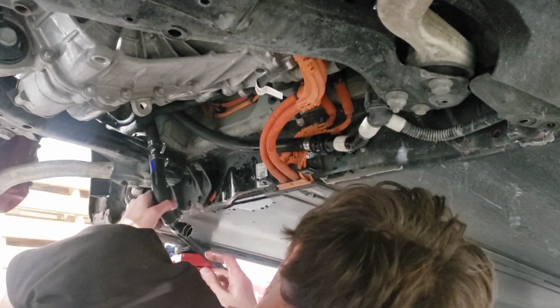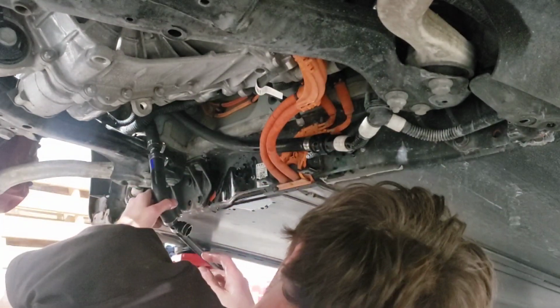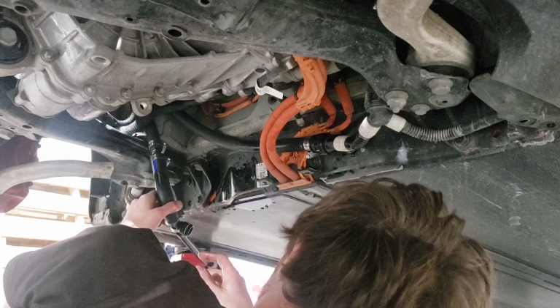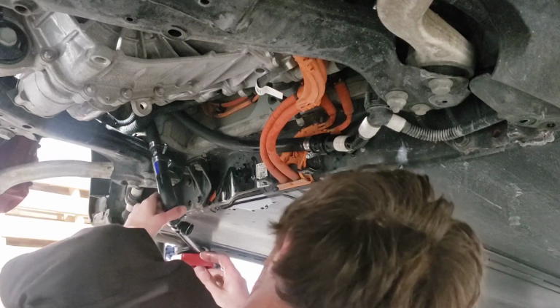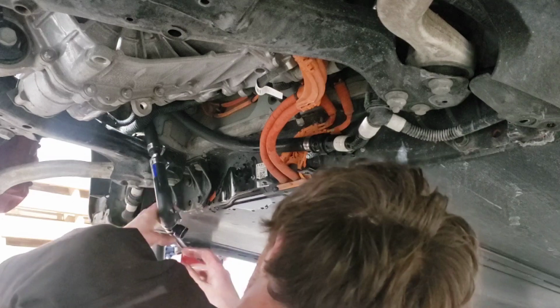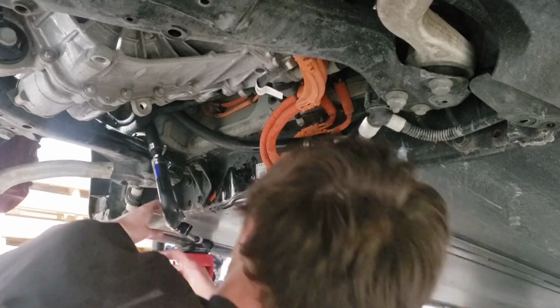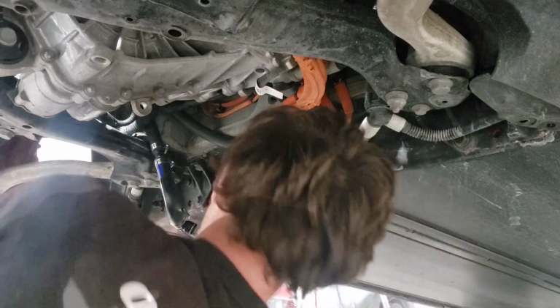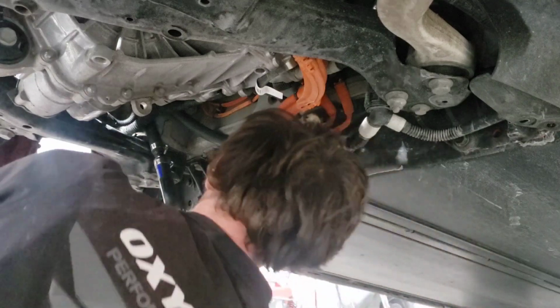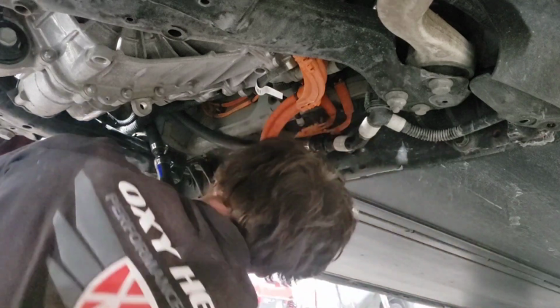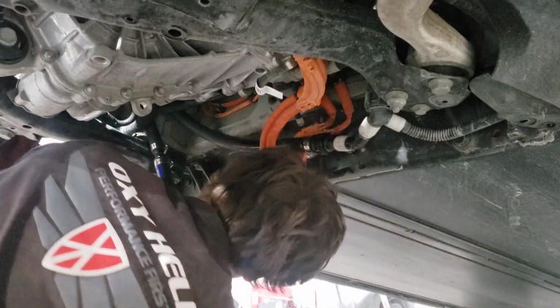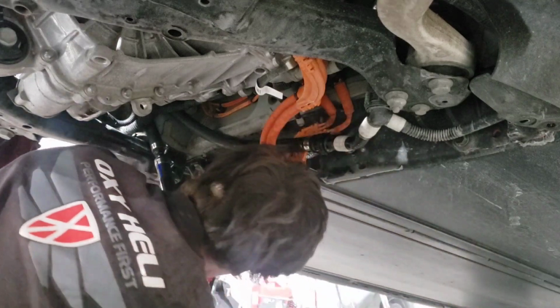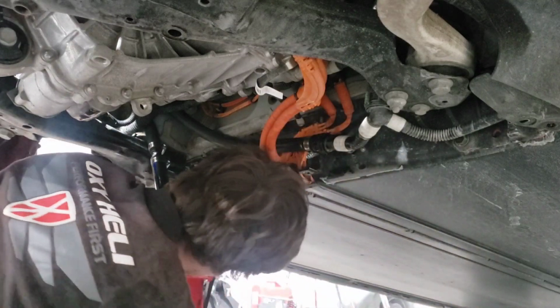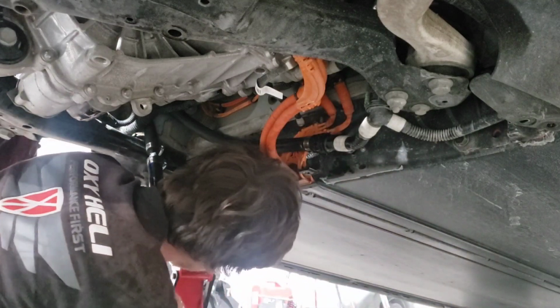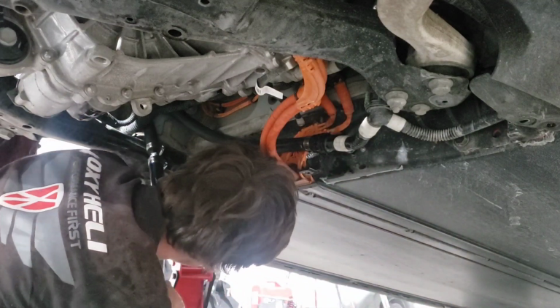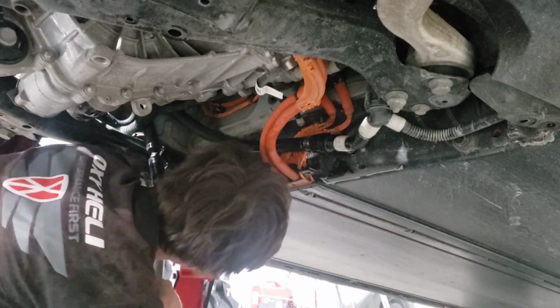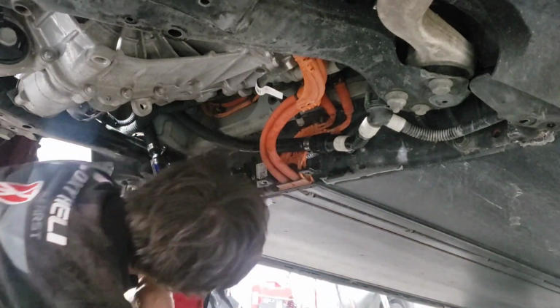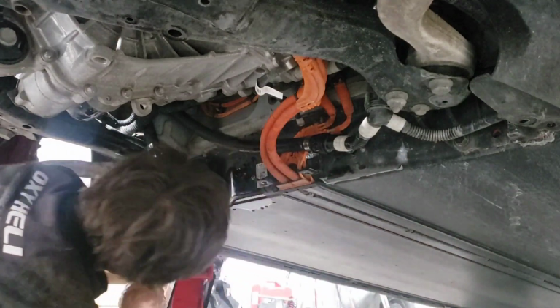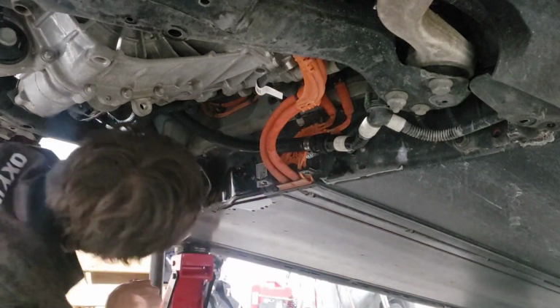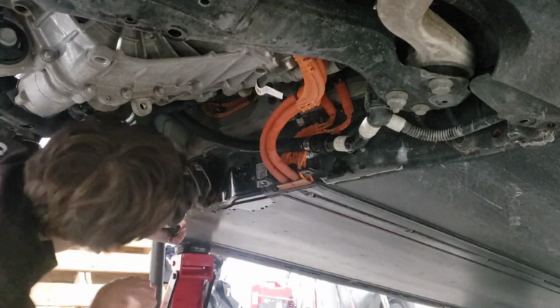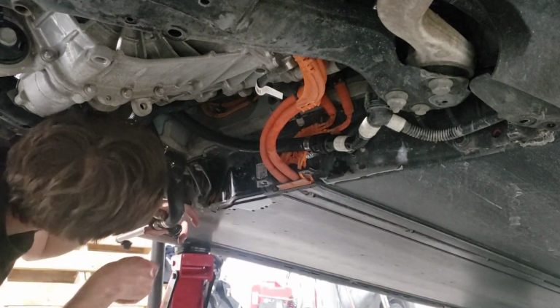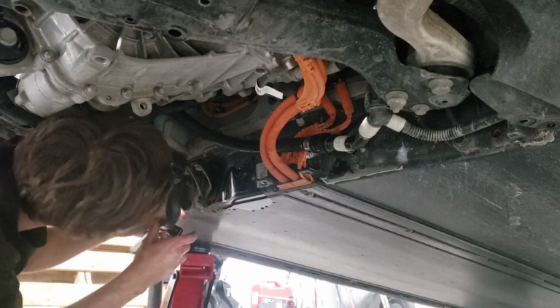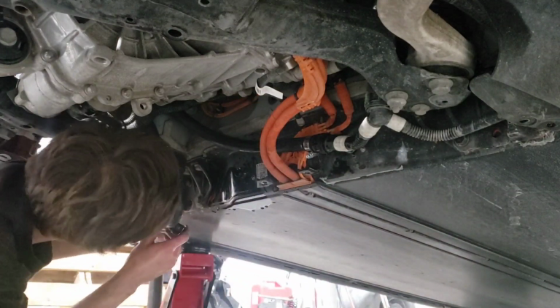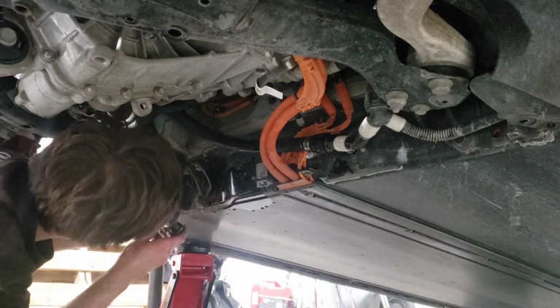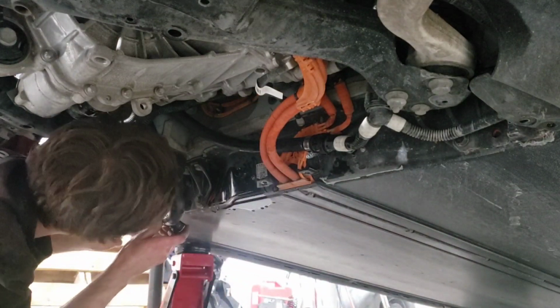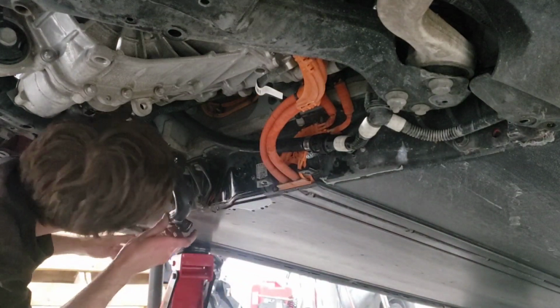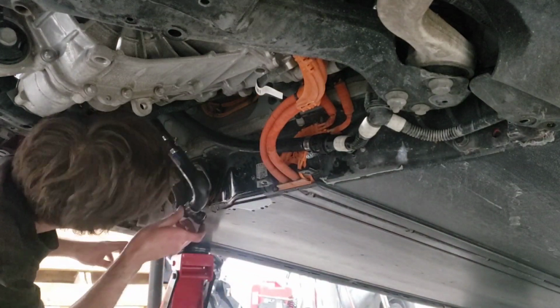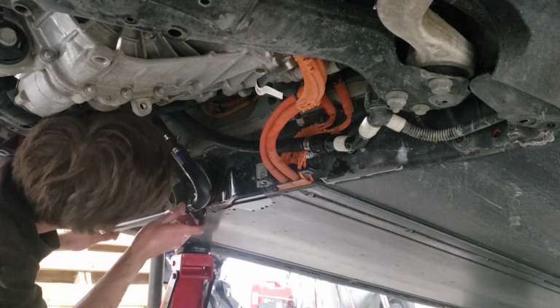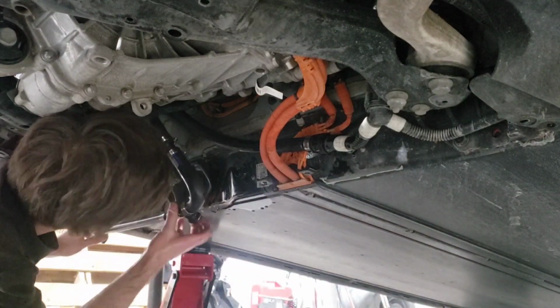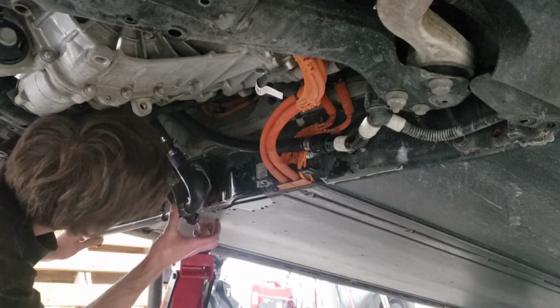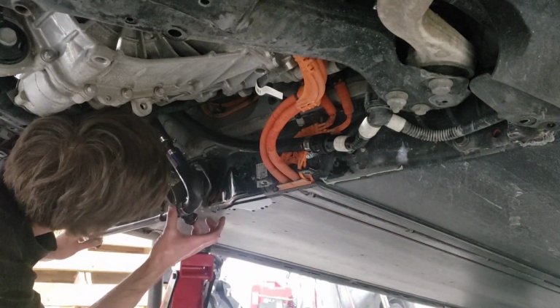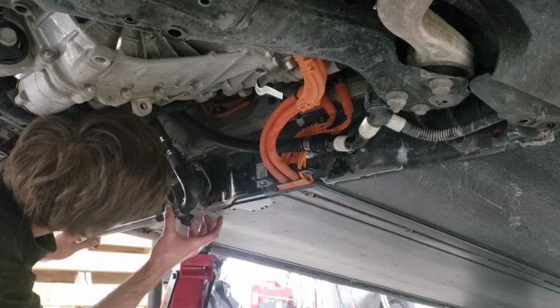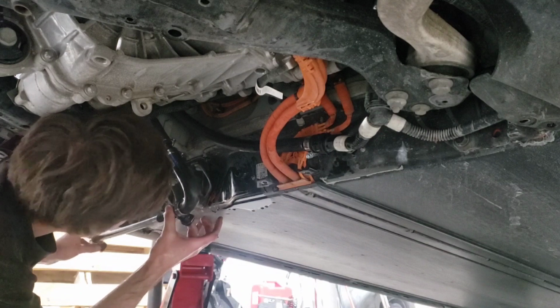Okay, so we might want to now plug in the battery — the low voltage — and let this bleed.